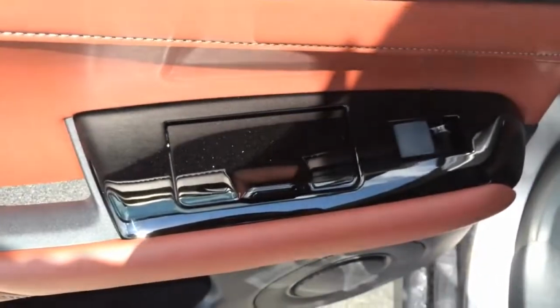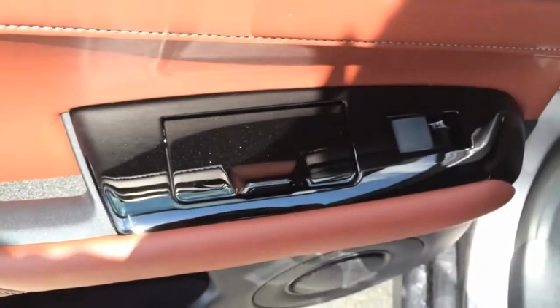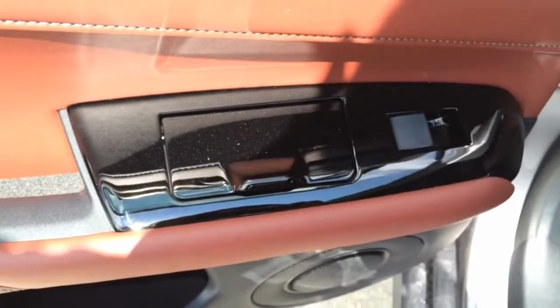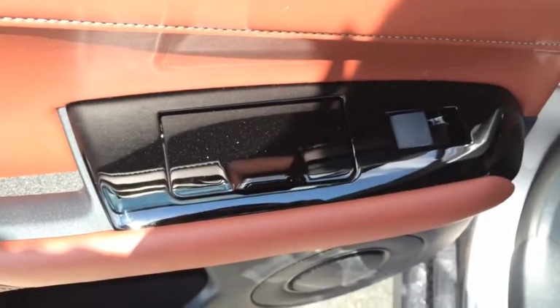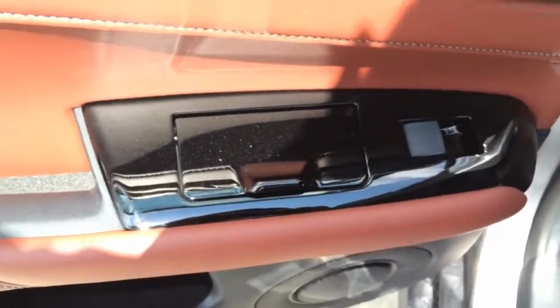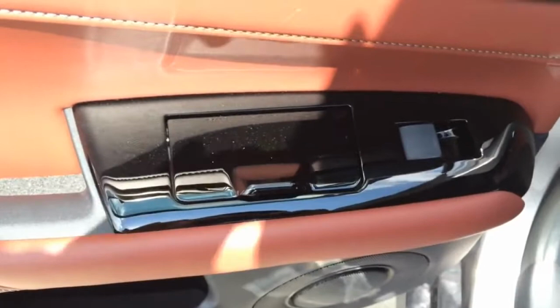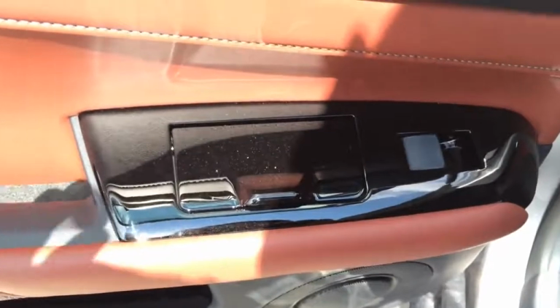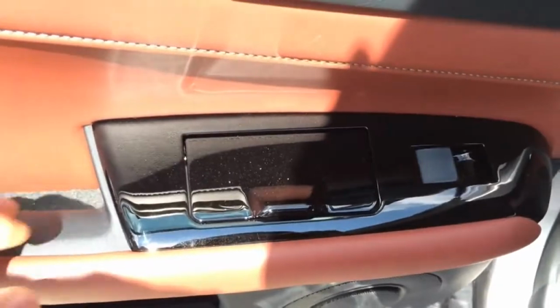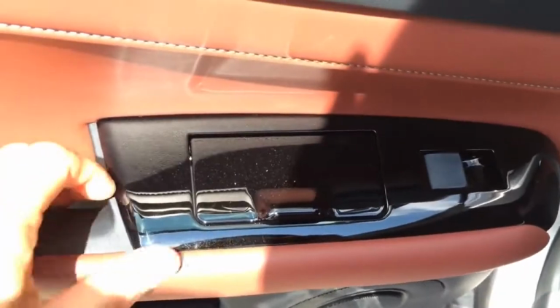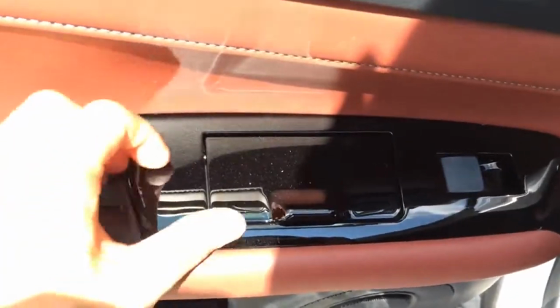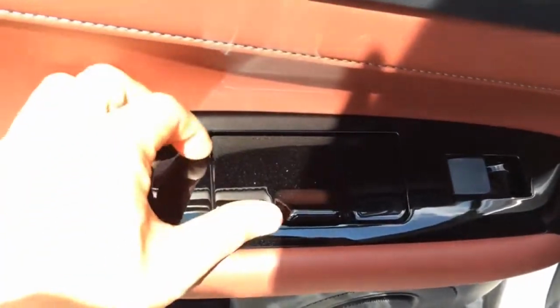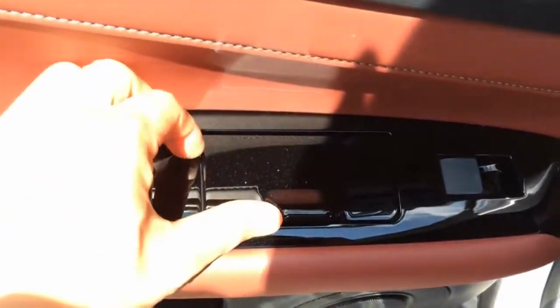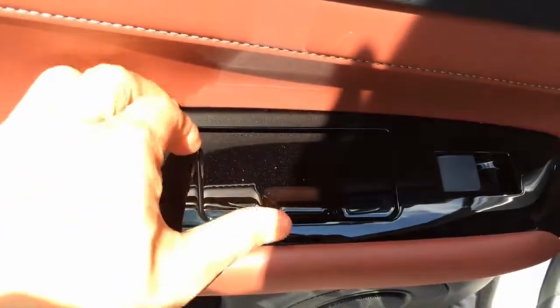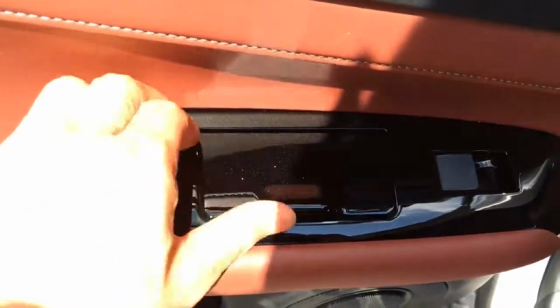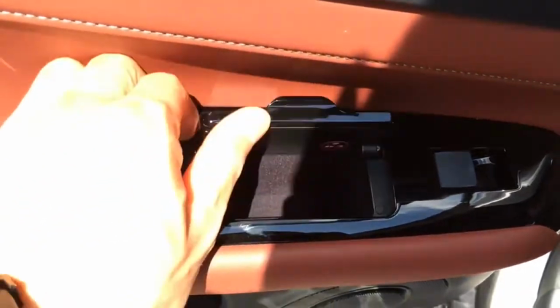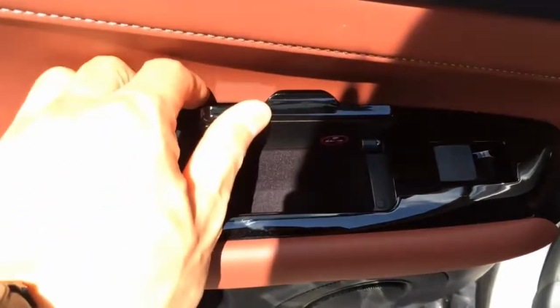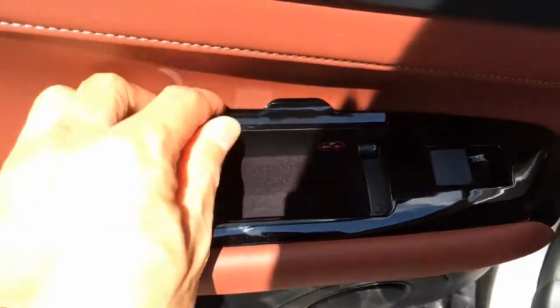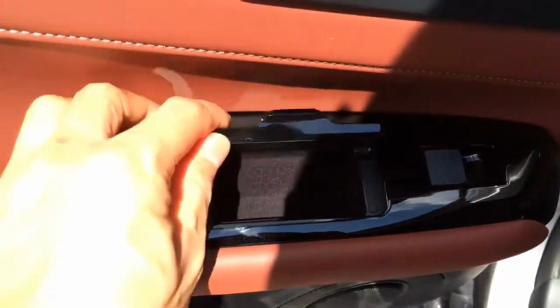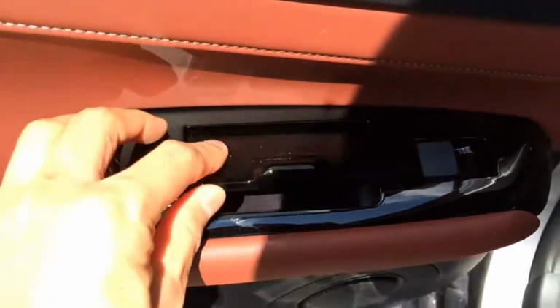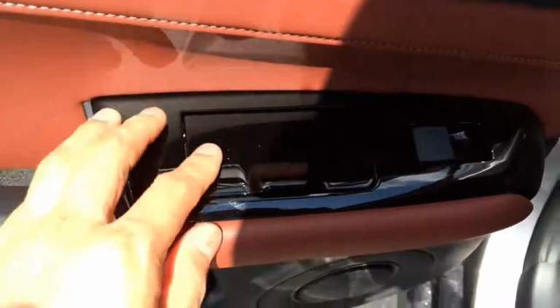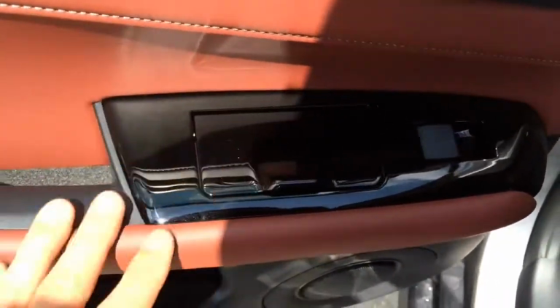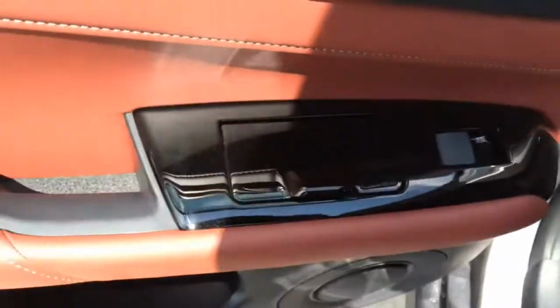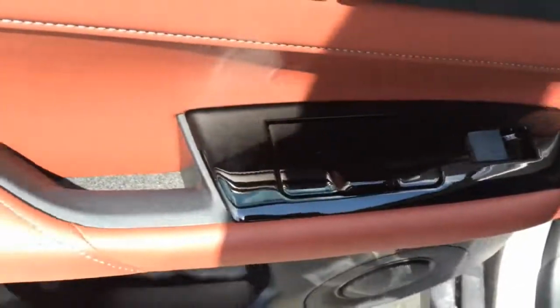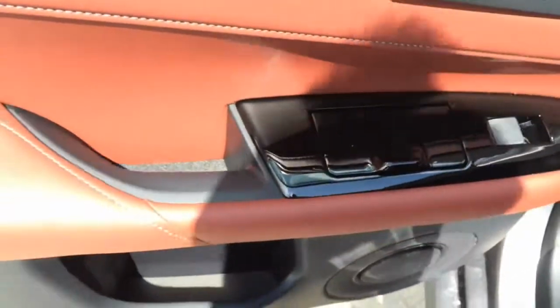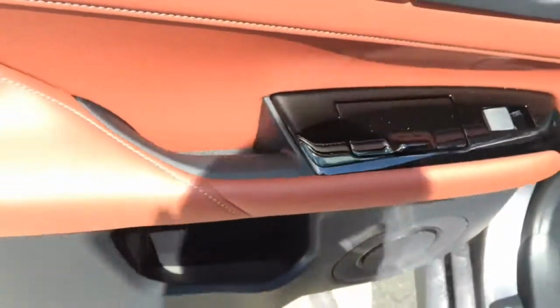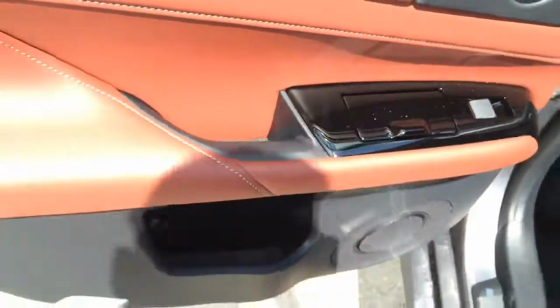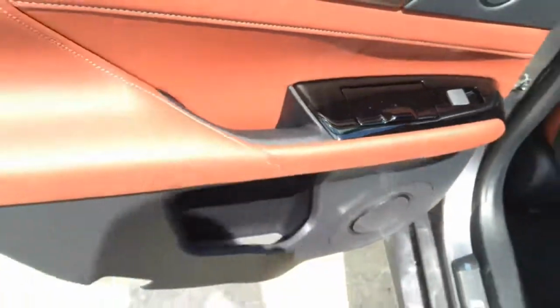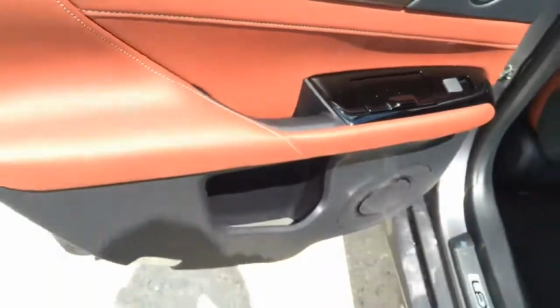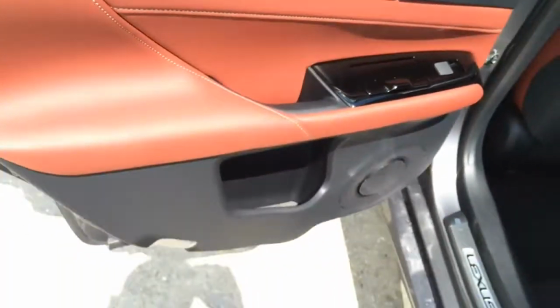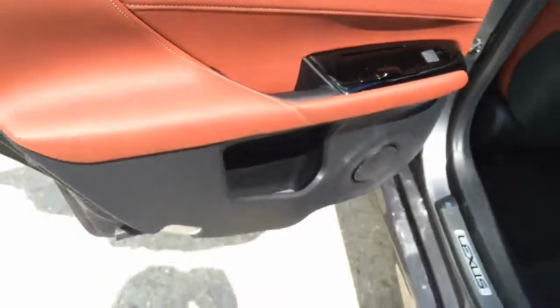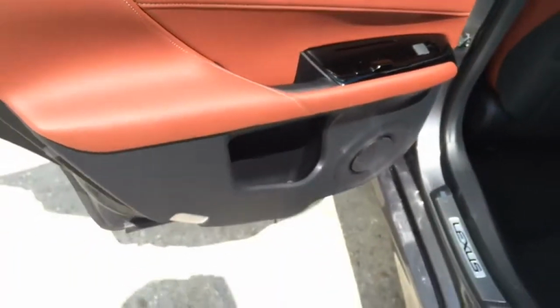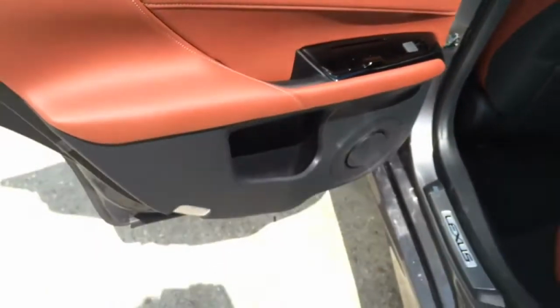The rear windows are also automatic, with a little storage compartment on the door panel.